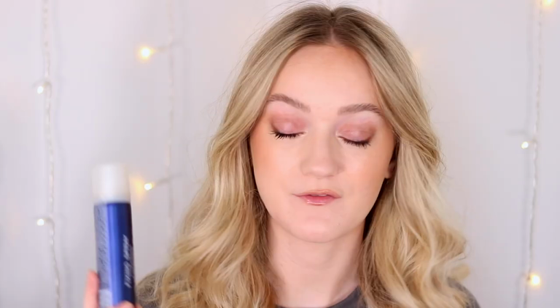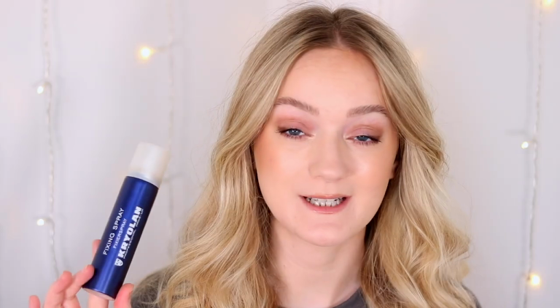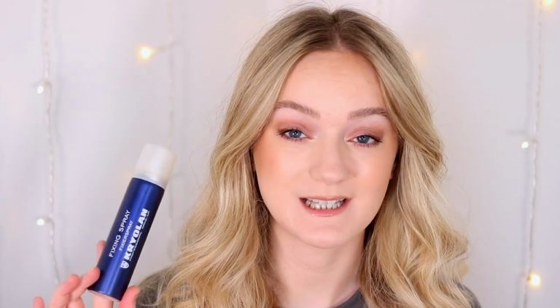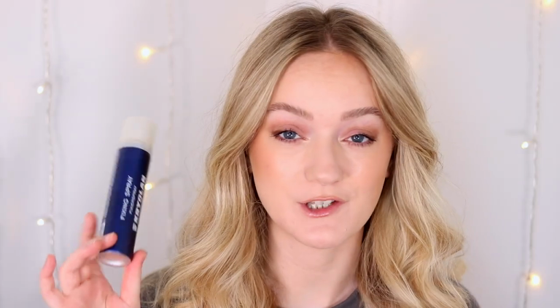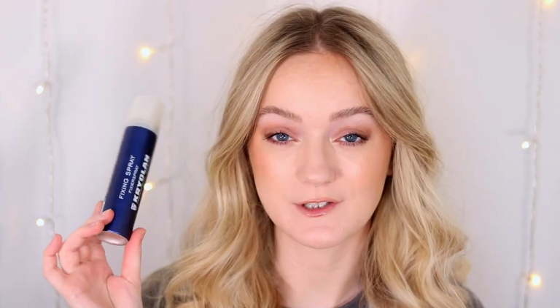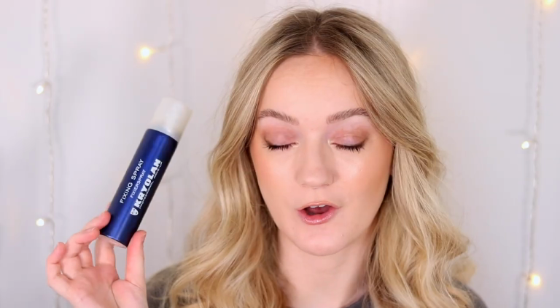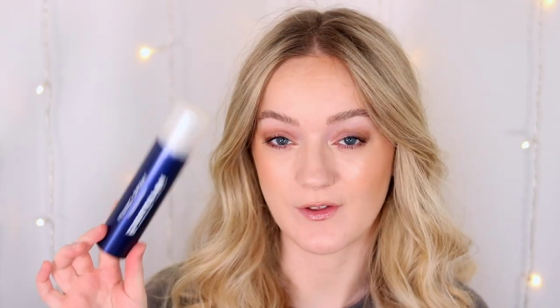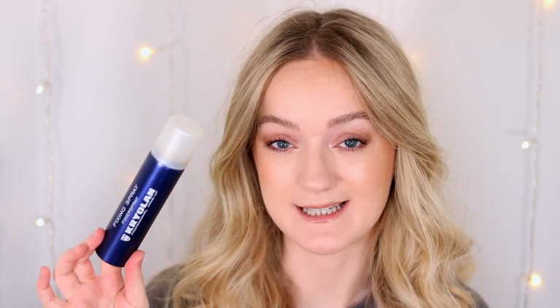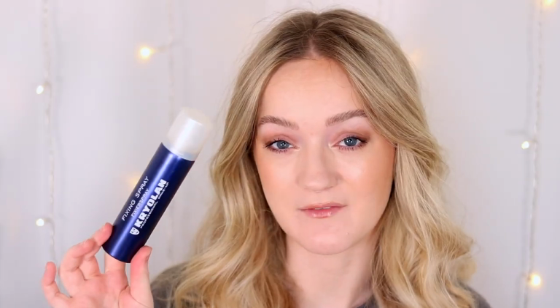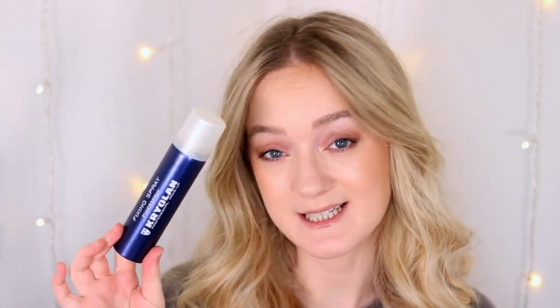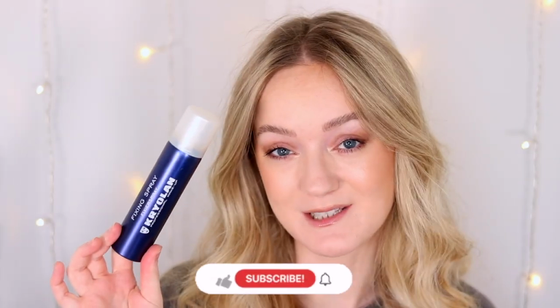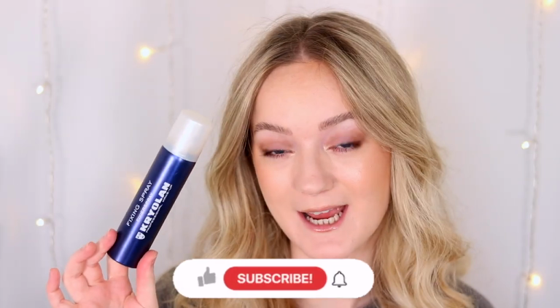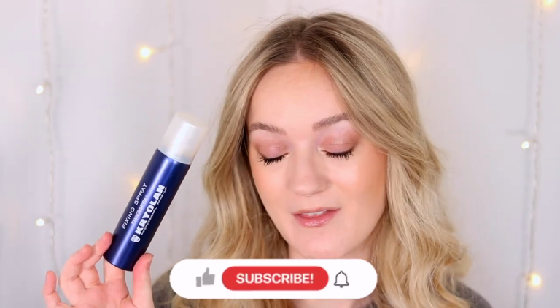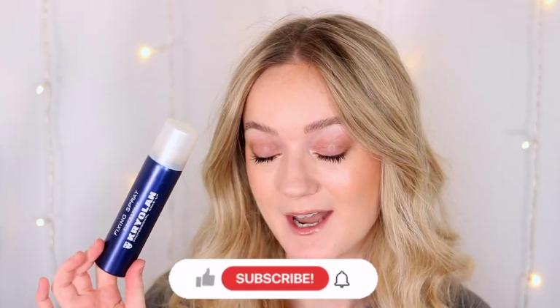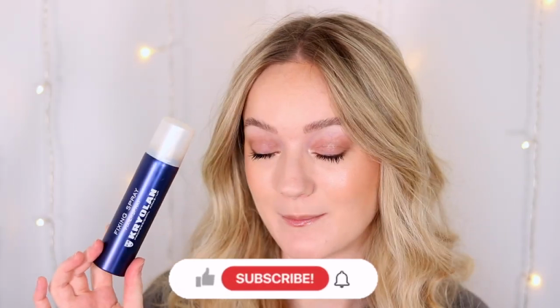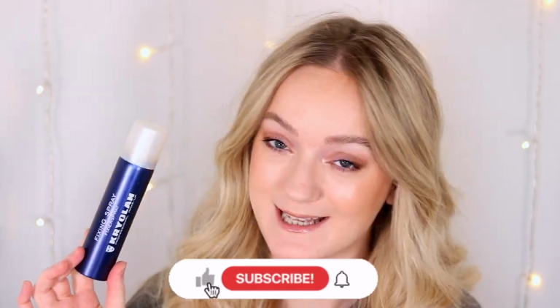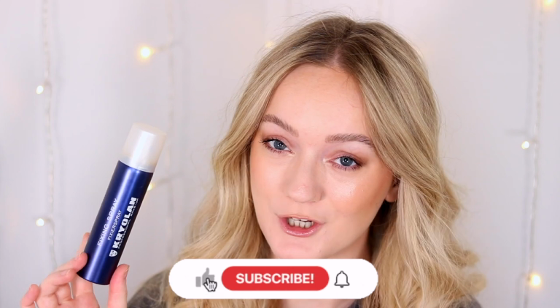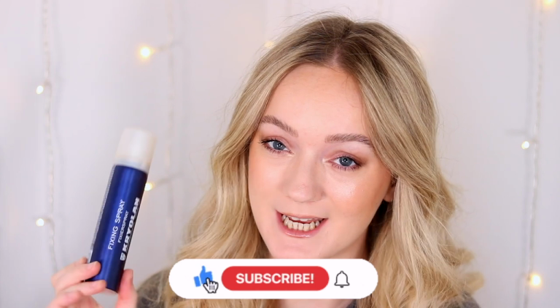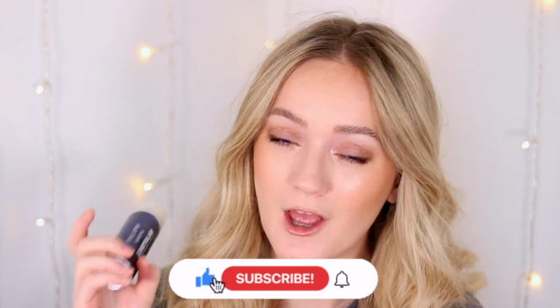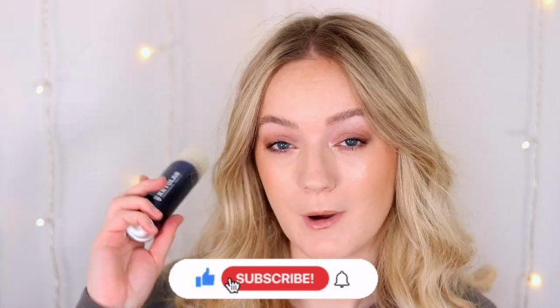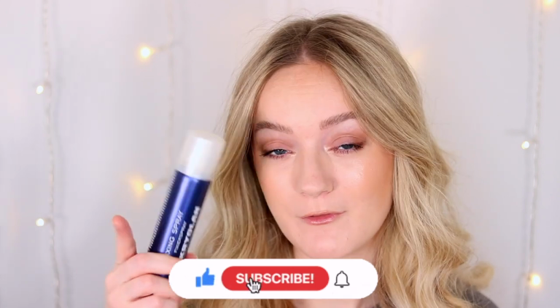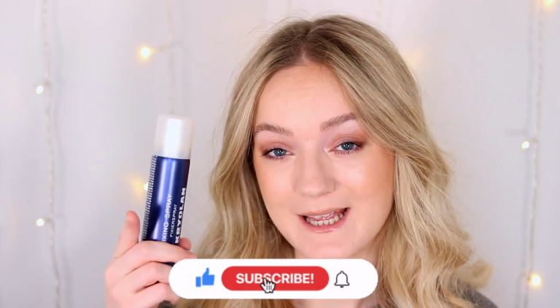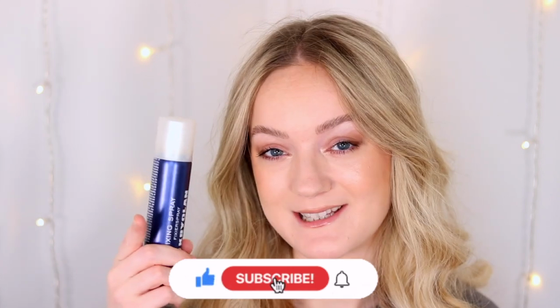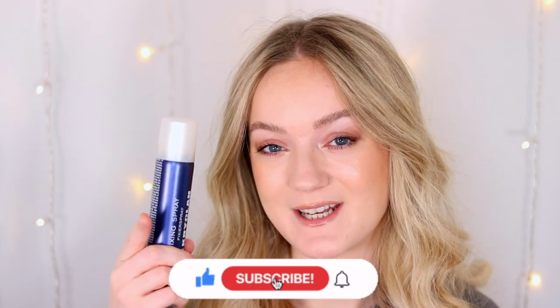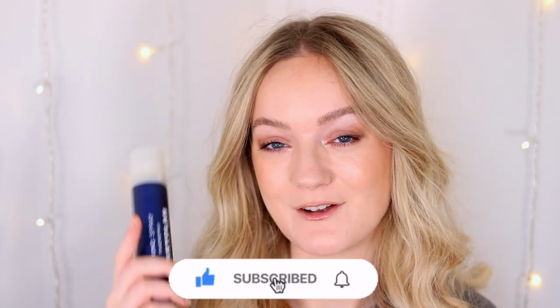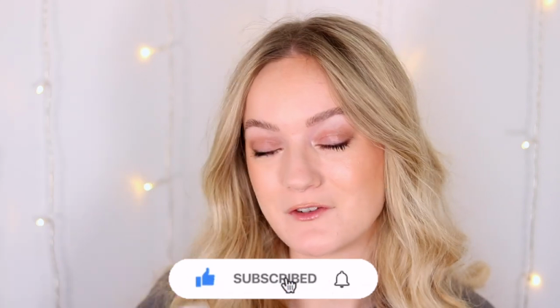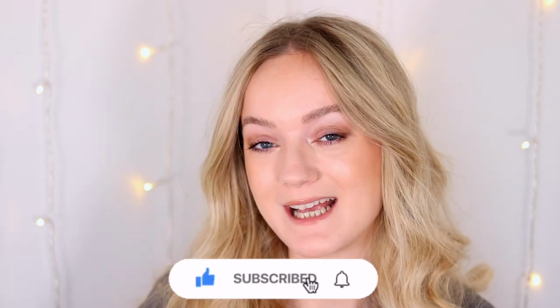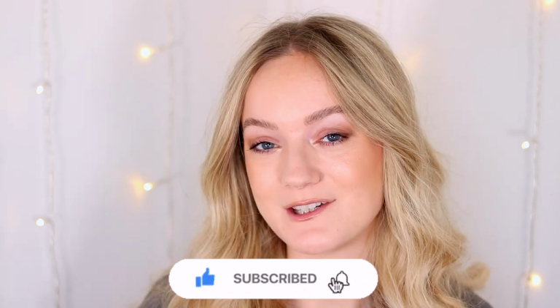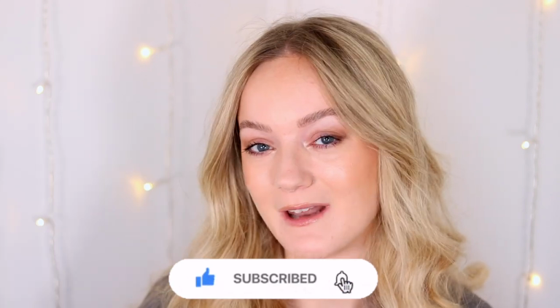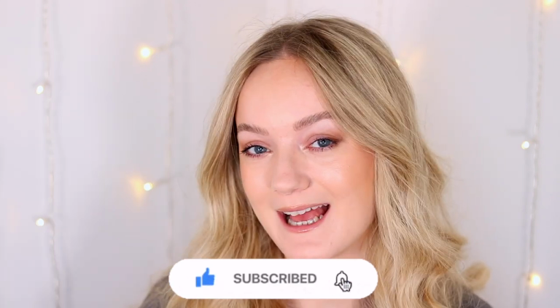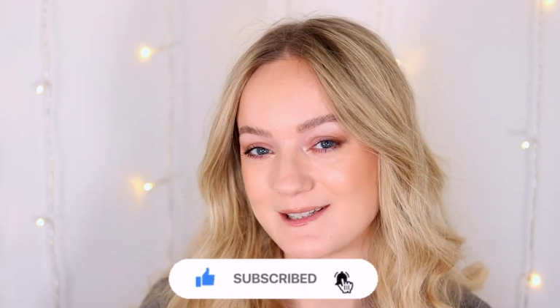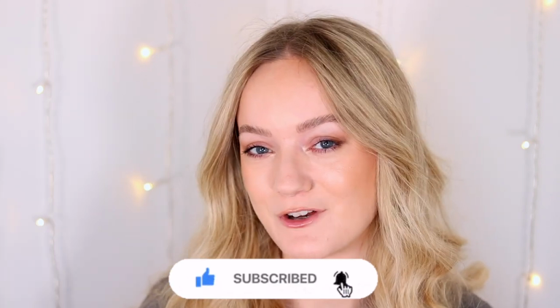If you want to see the results of this fixing spray then please keep watching, but before we get into the video don't forget to like and subscribe.